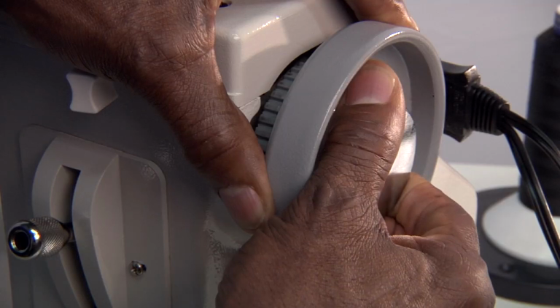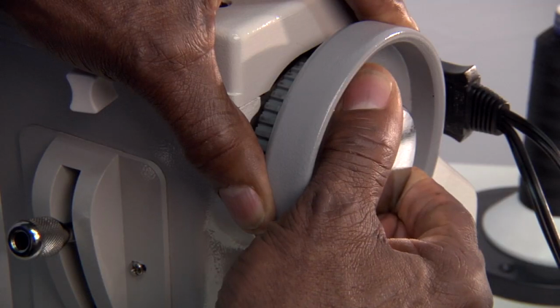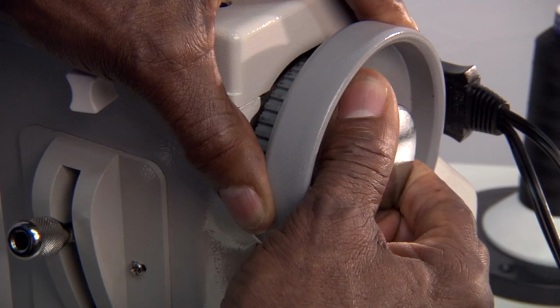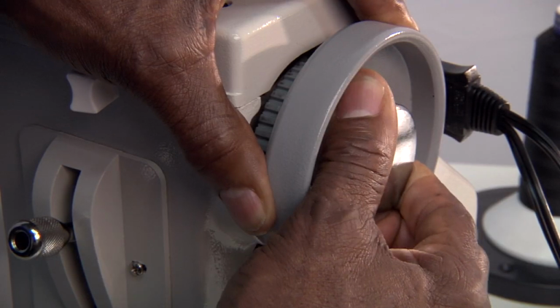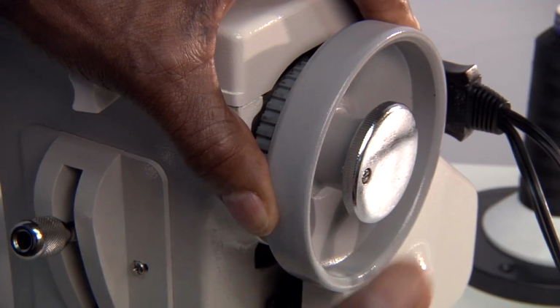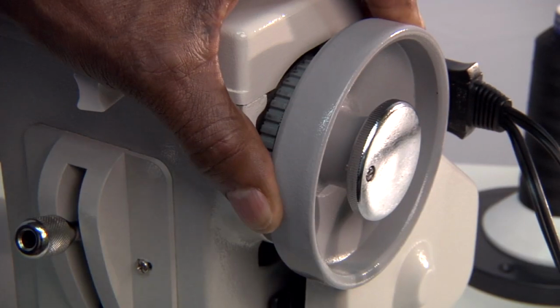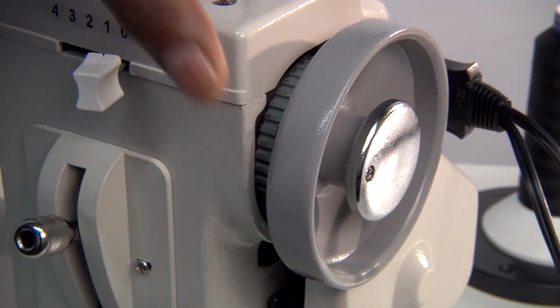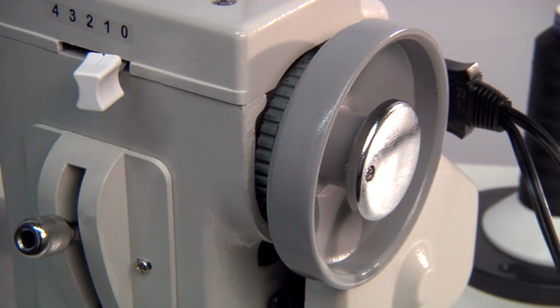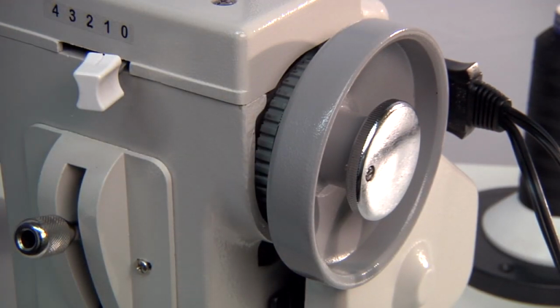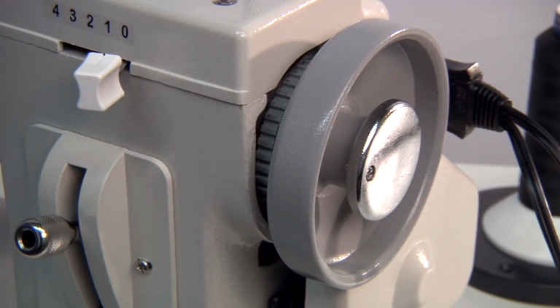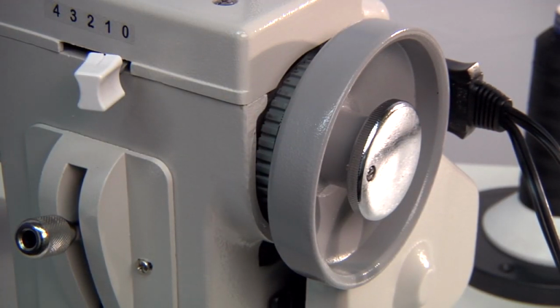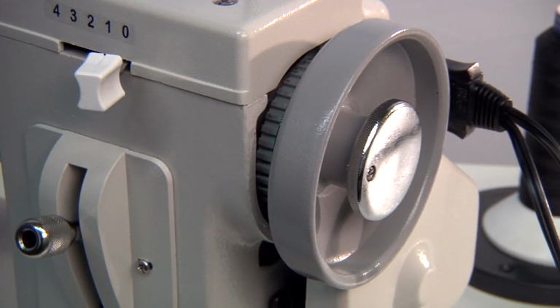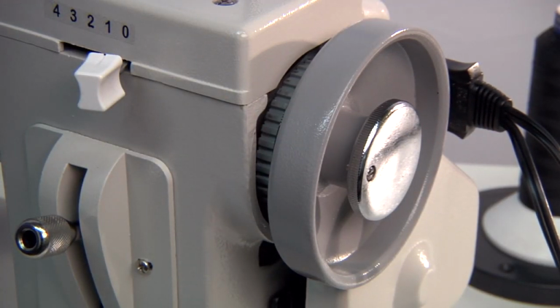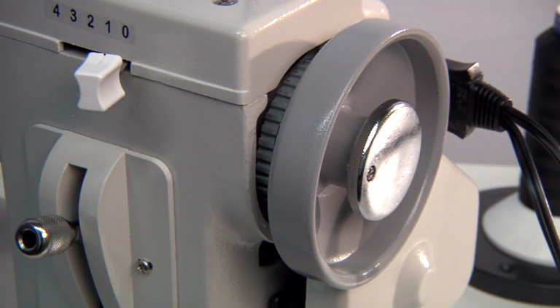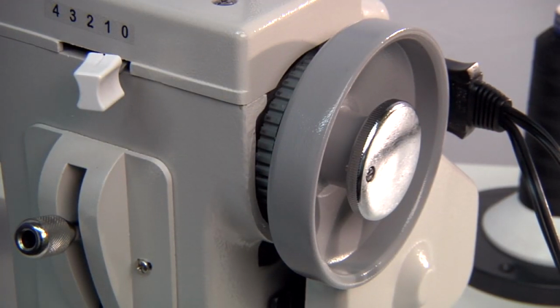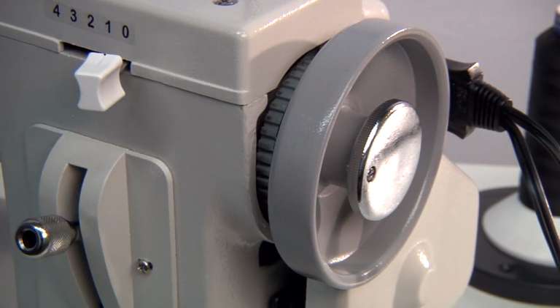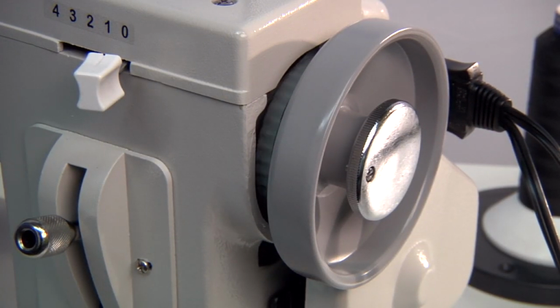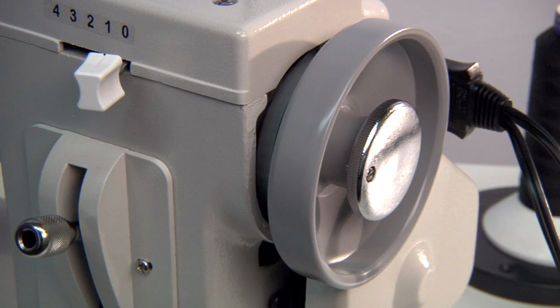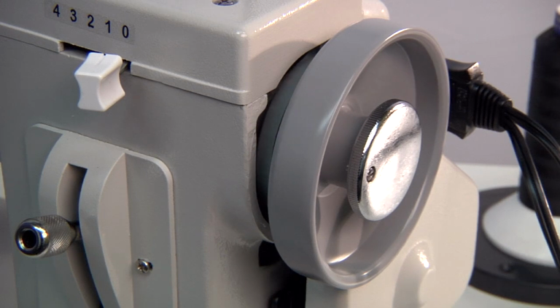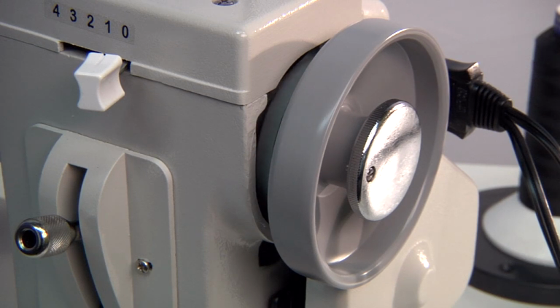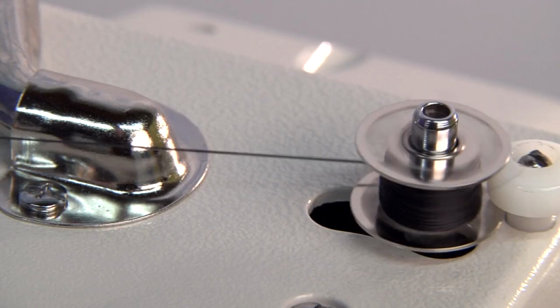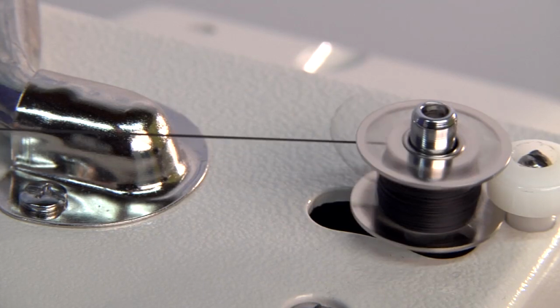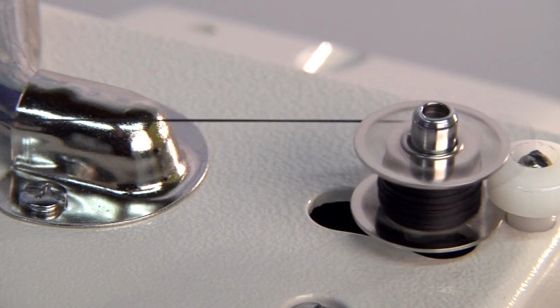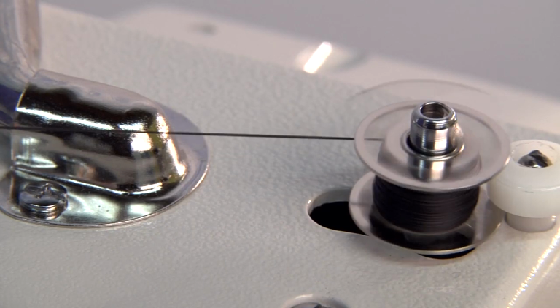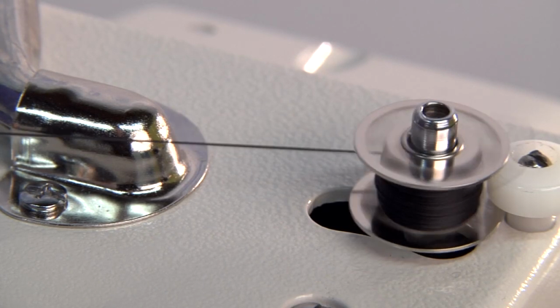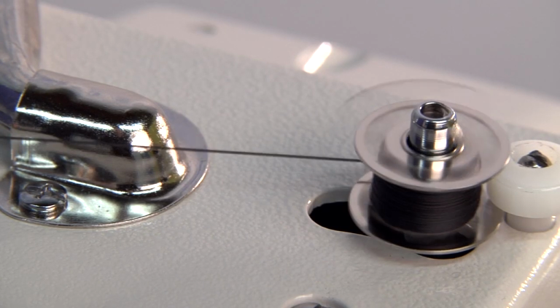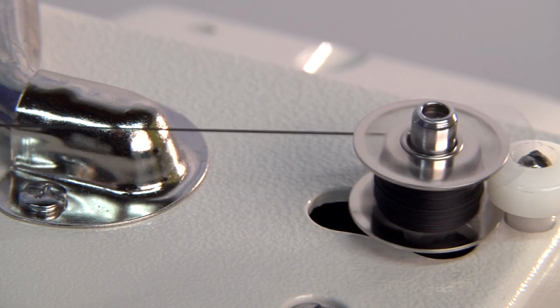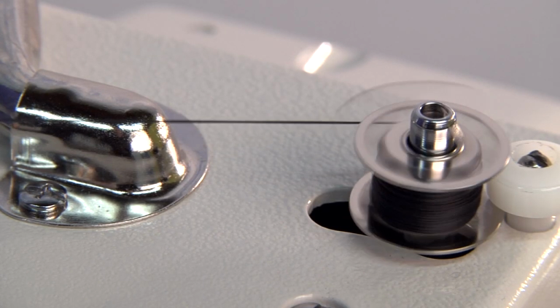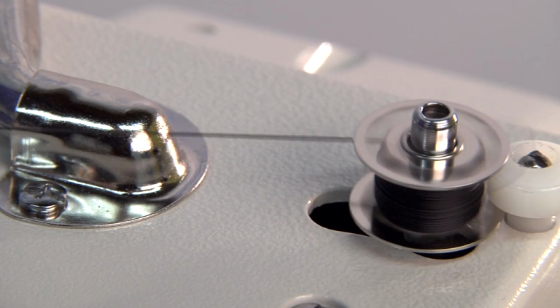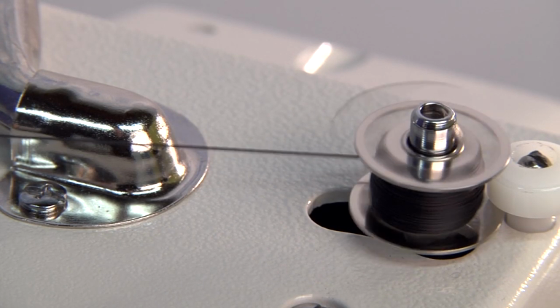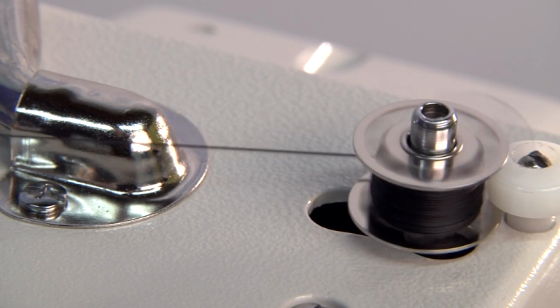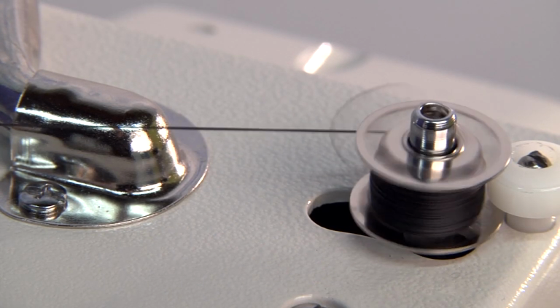Loosen the clutch screw by turning it counter-clockwise. This allows the wheel to spin freely, disengaging the needle action.